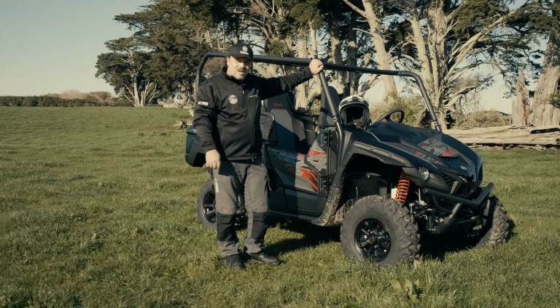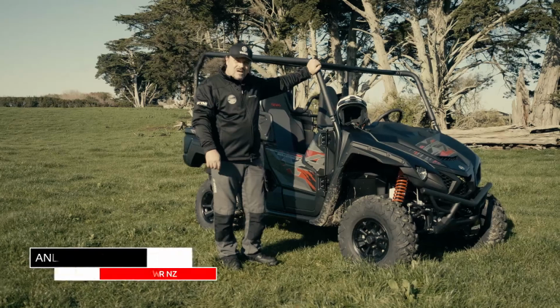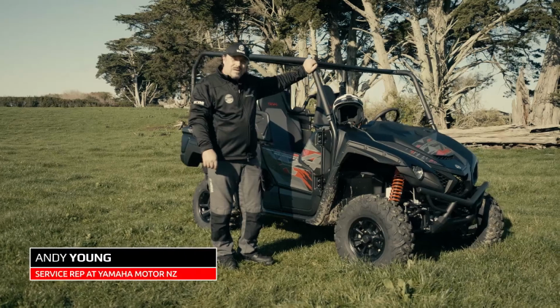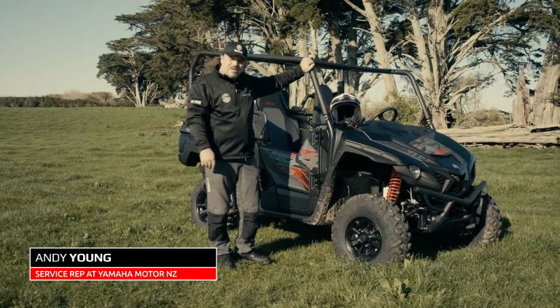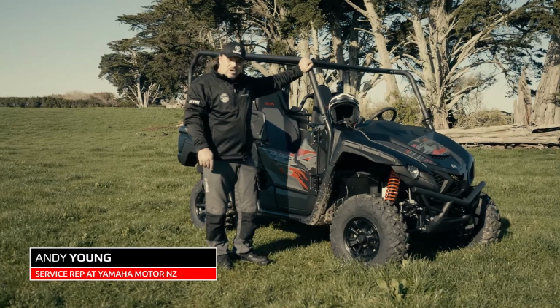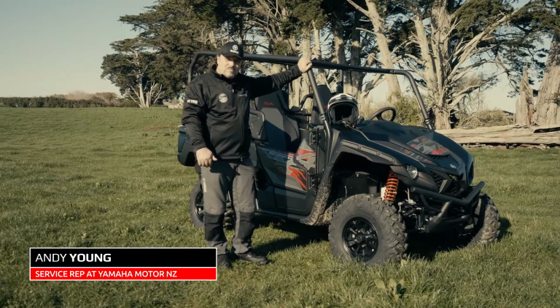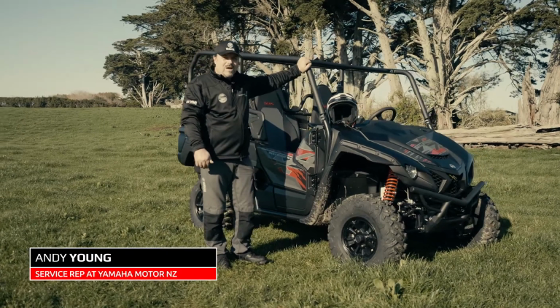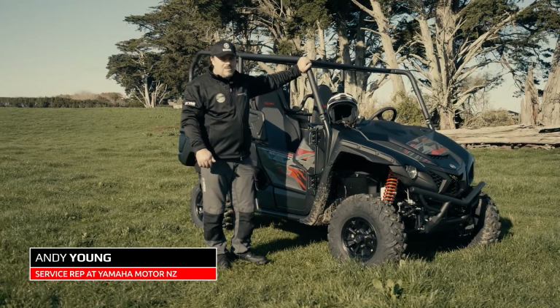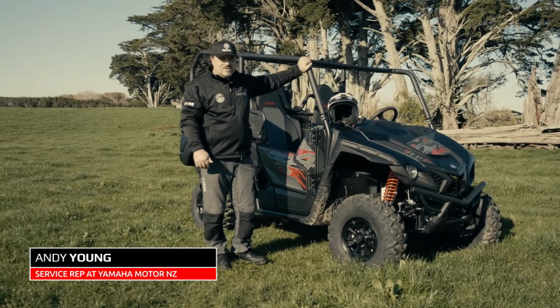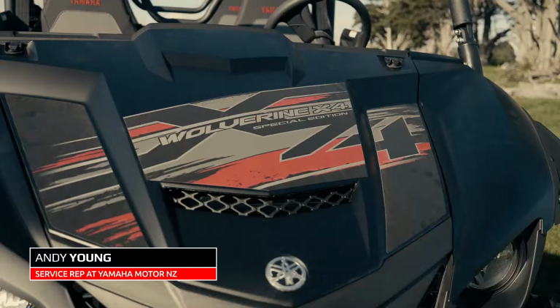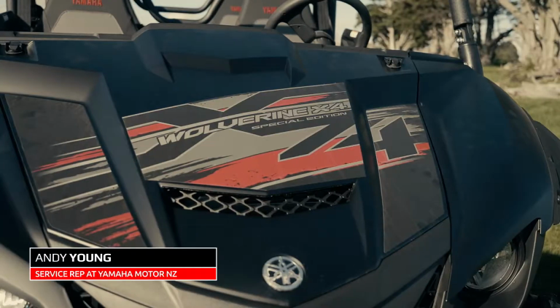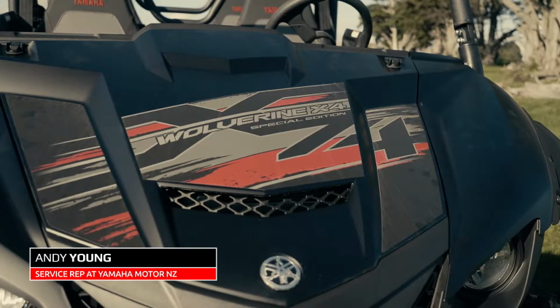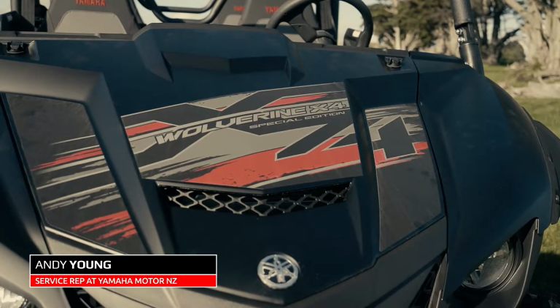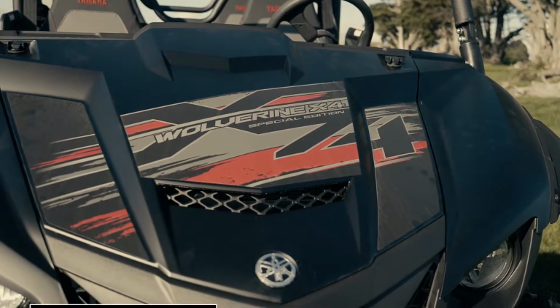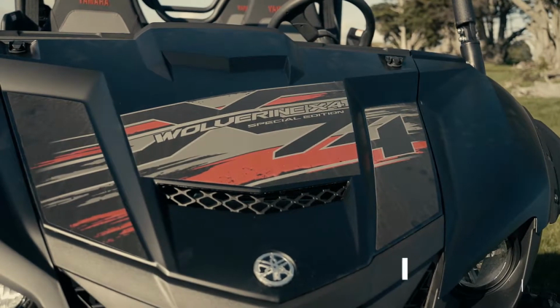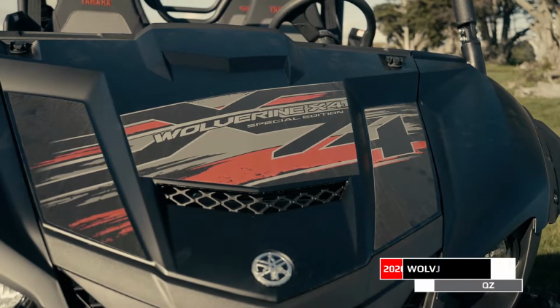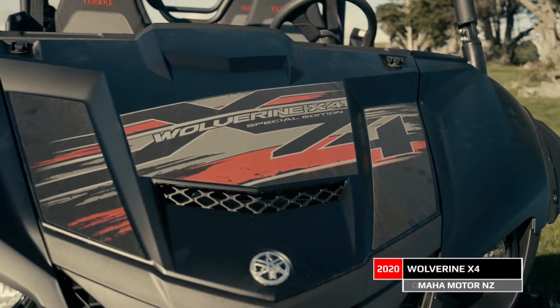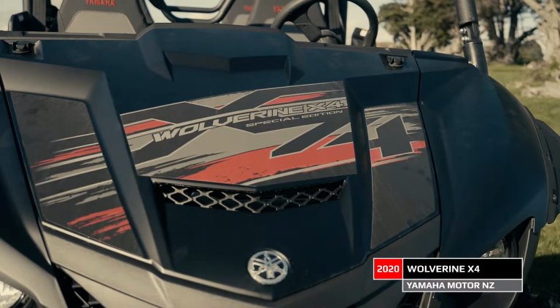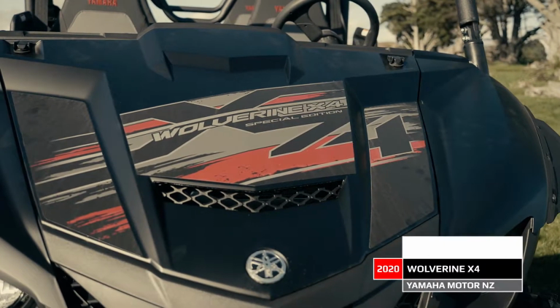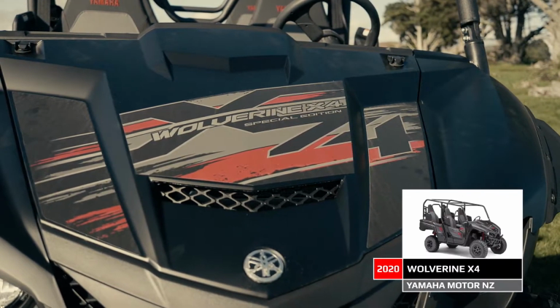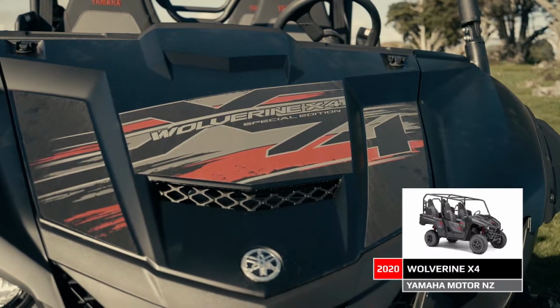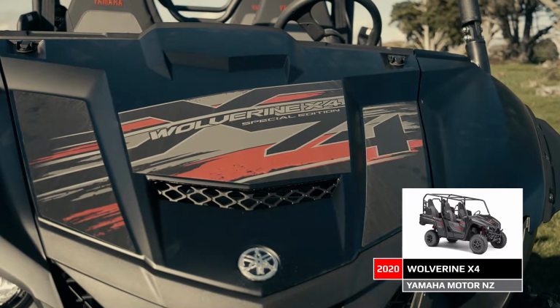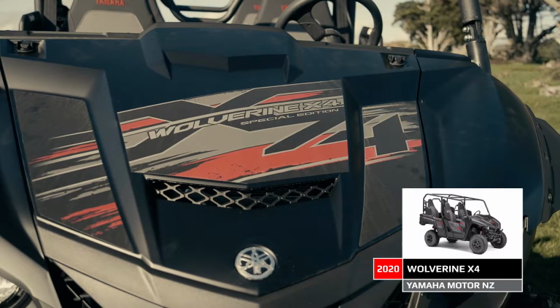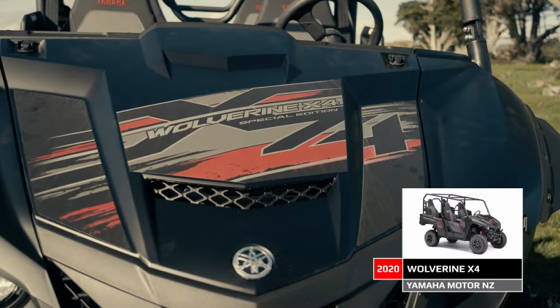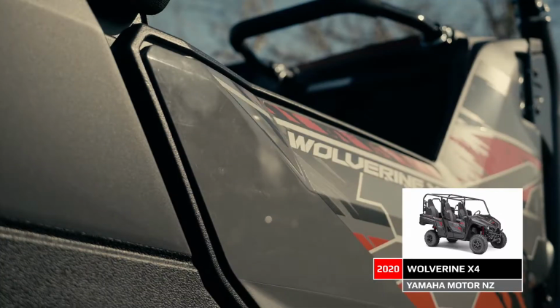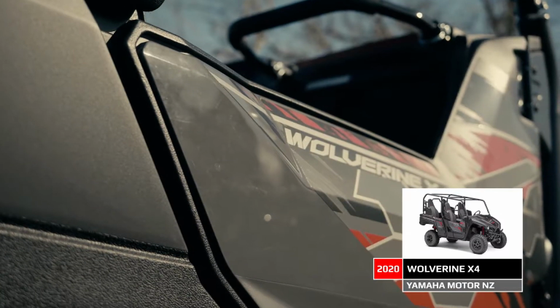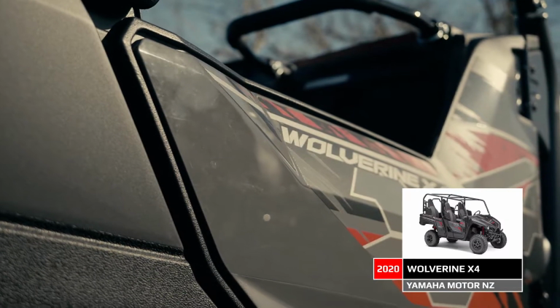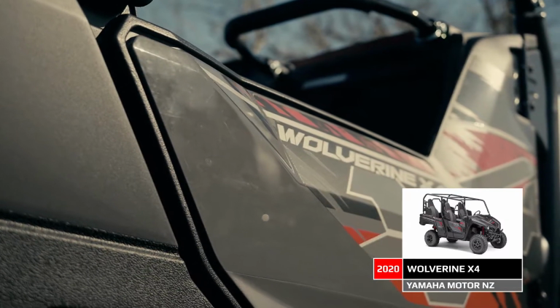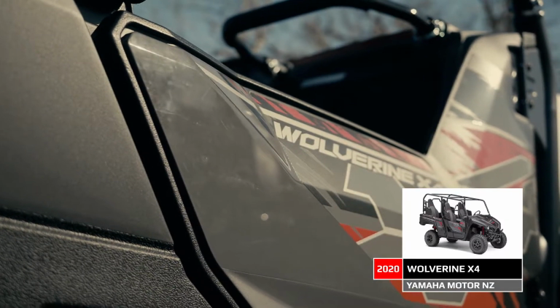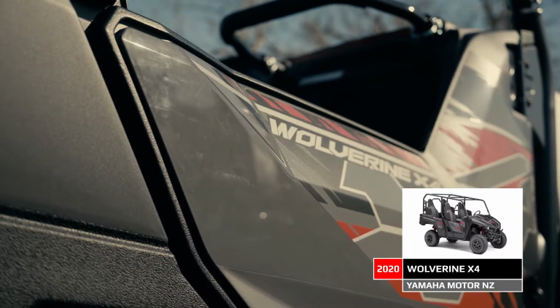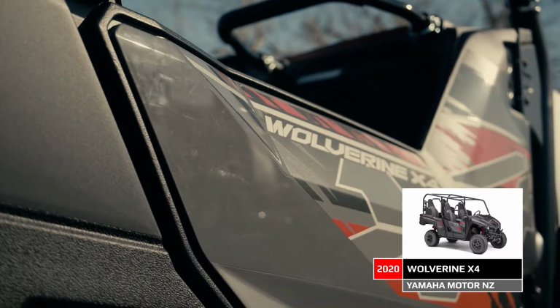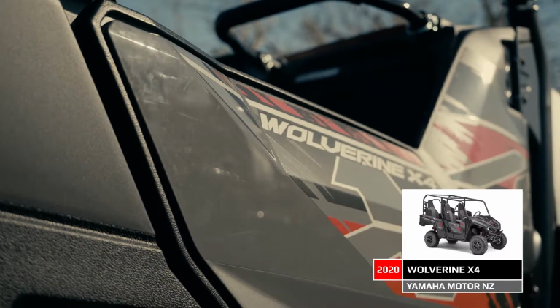Hi, I'm Andy Young from Yamaha Motors and this is the all-new Wolverine X4. Let's find out why it's real-world tough.